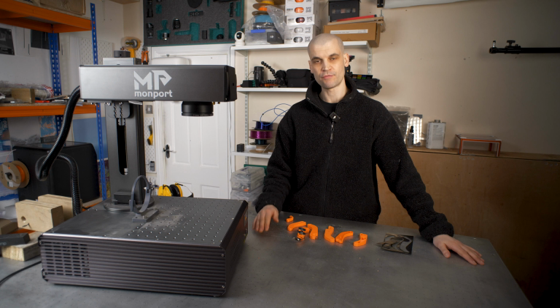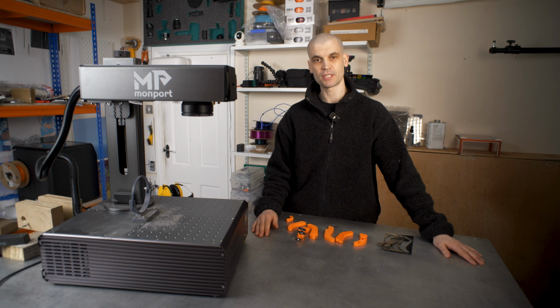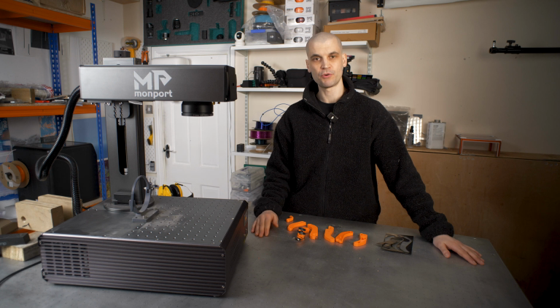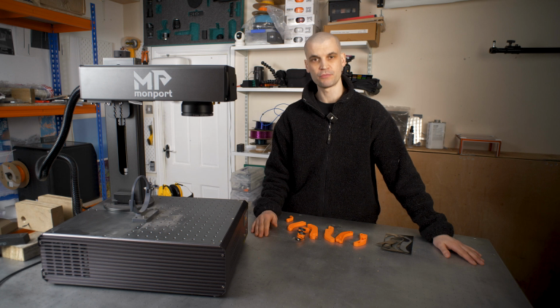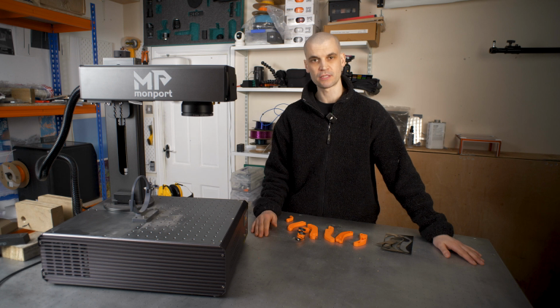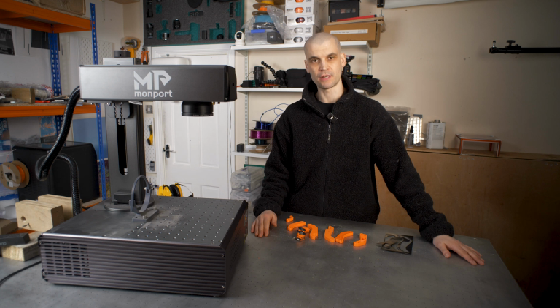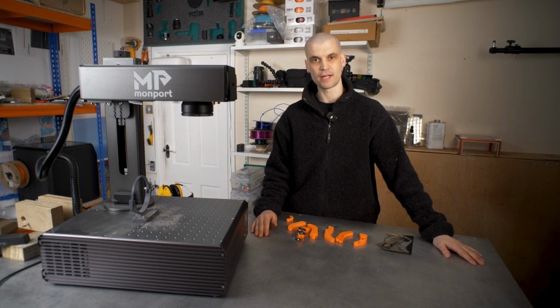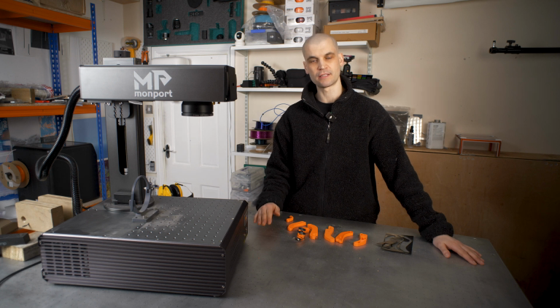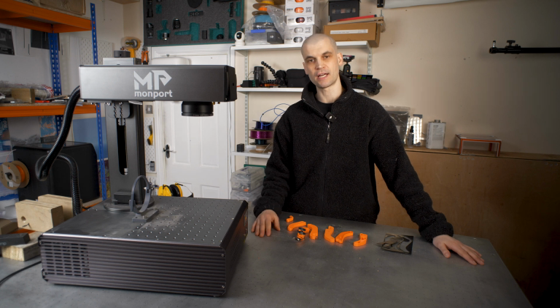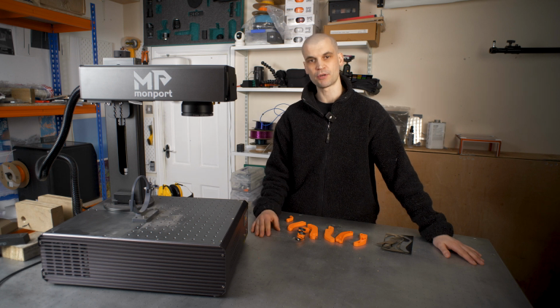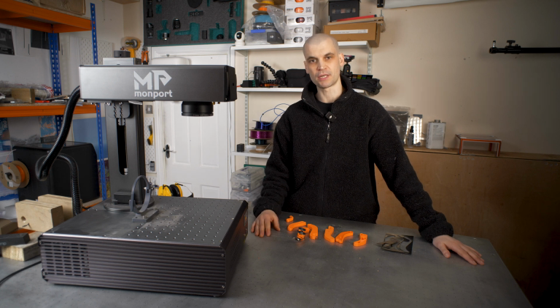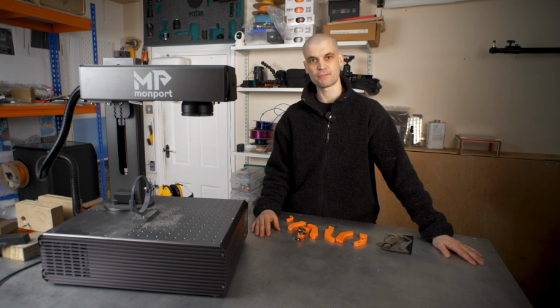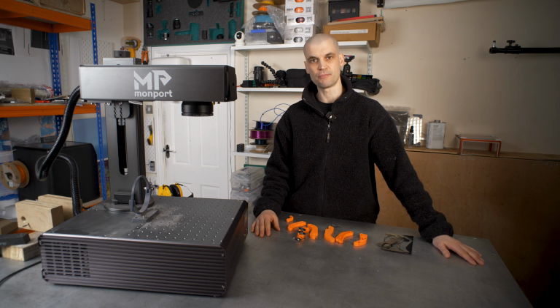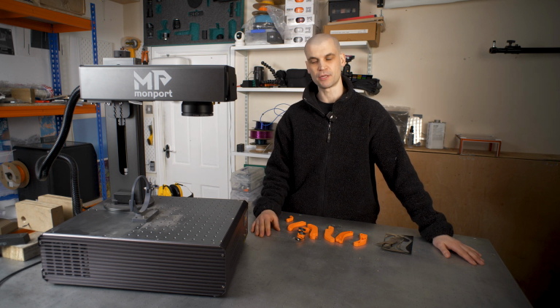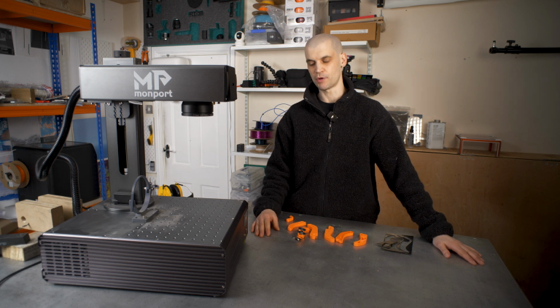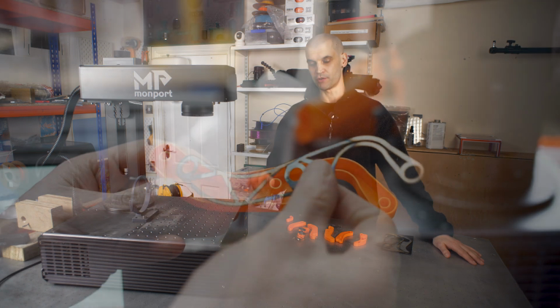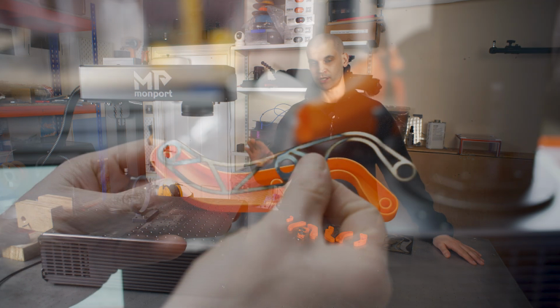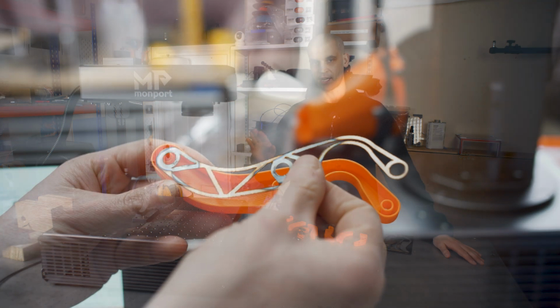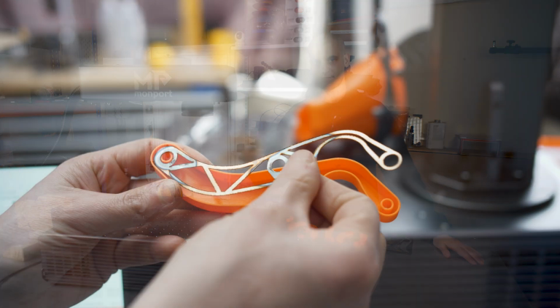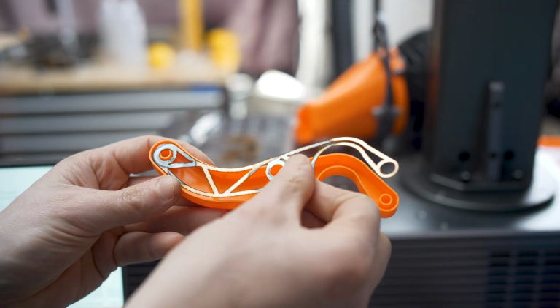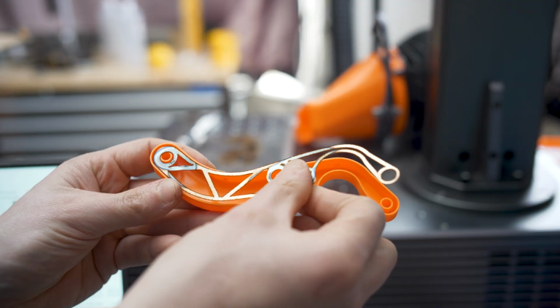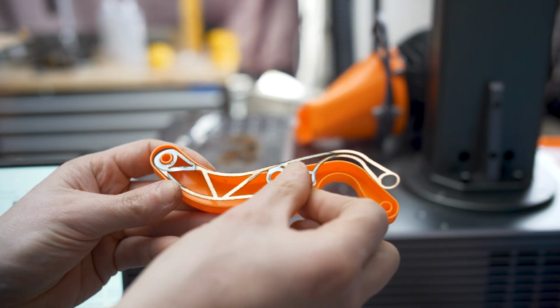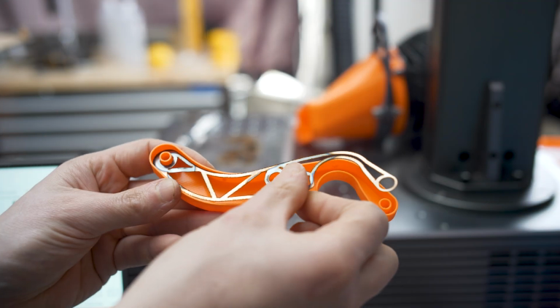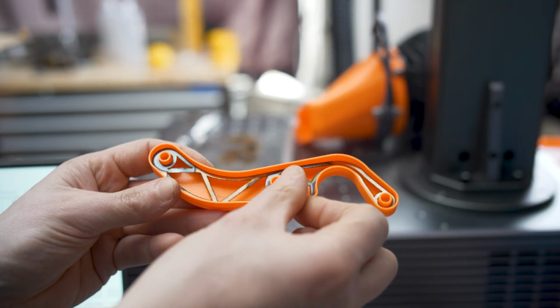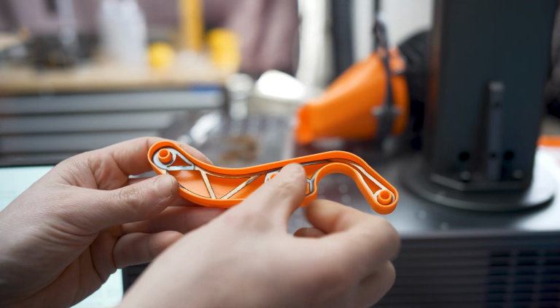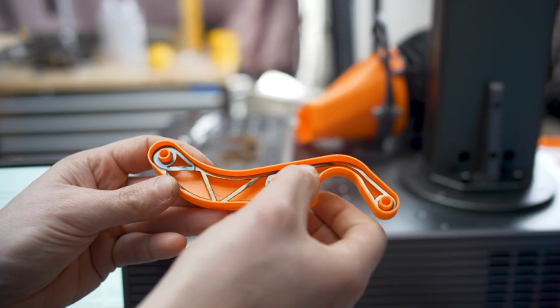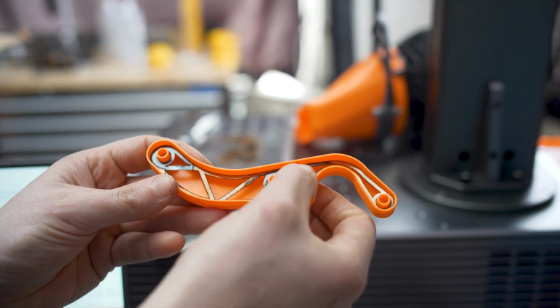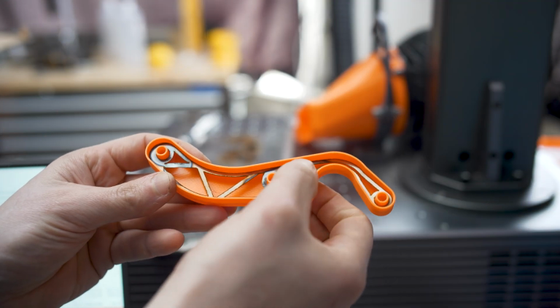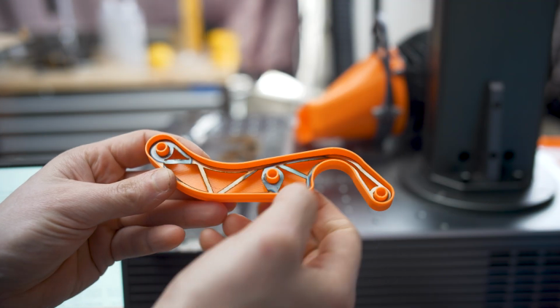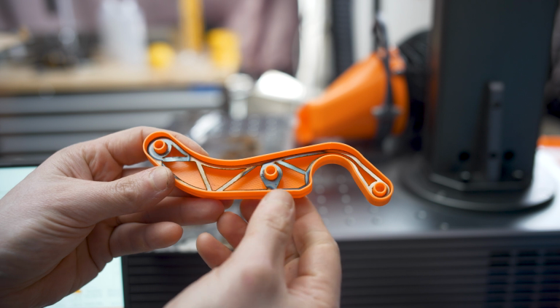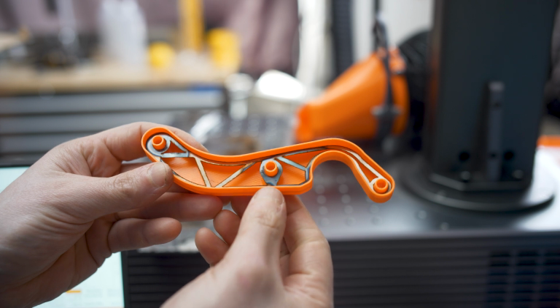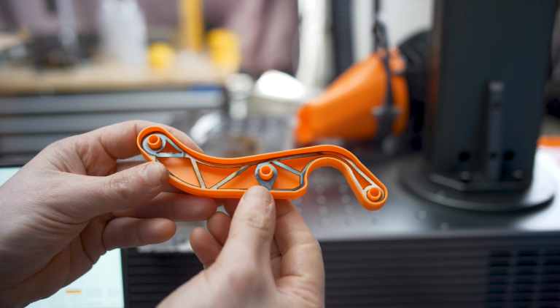Hi everyone, it's Paul from ThisDesigner. Today we're going to be experimenting with using a fiber laser to reinforce 3D prints.